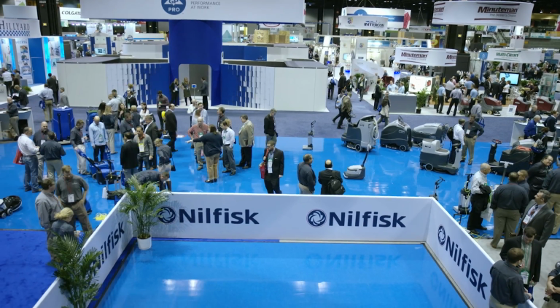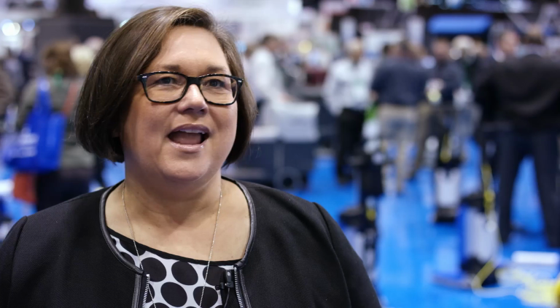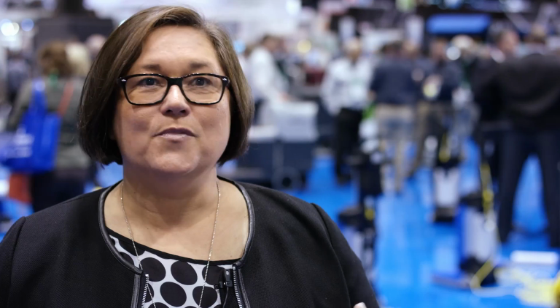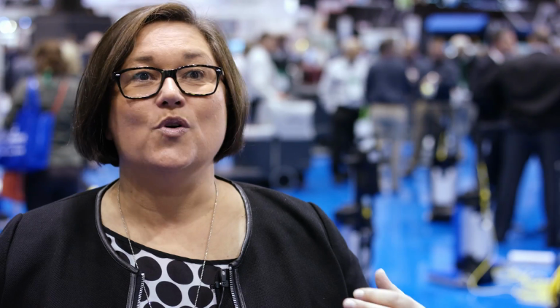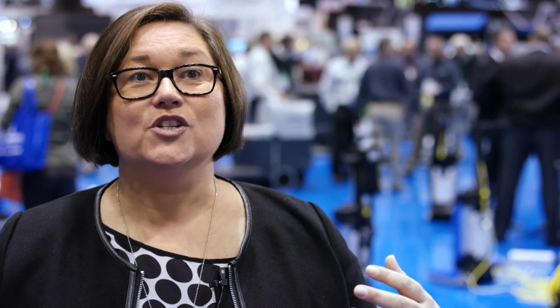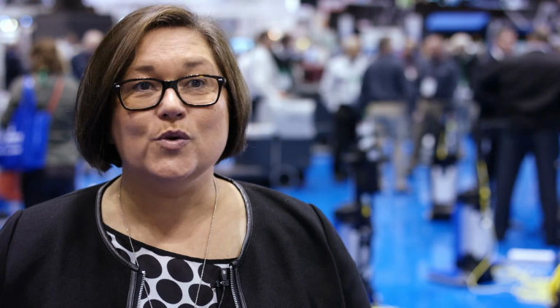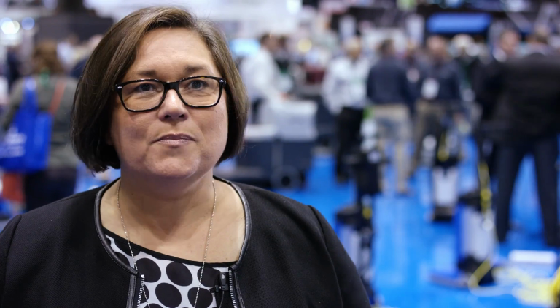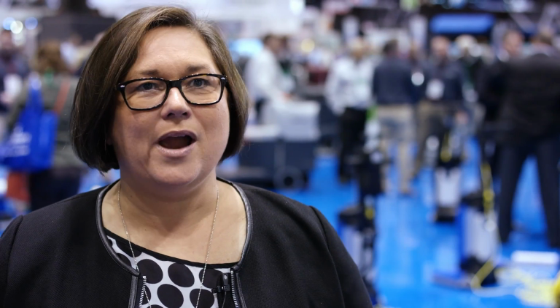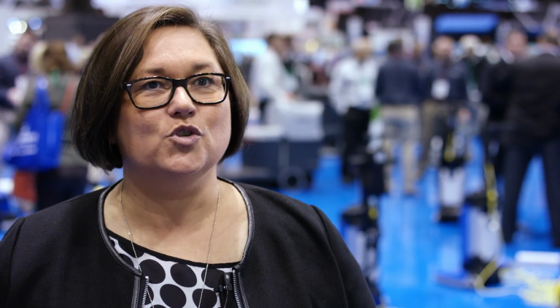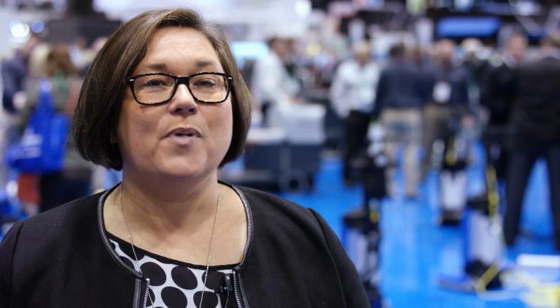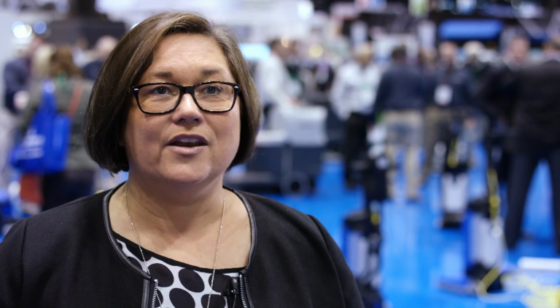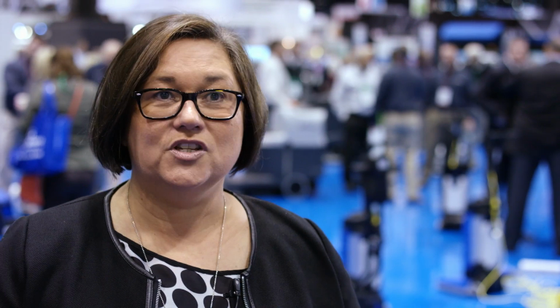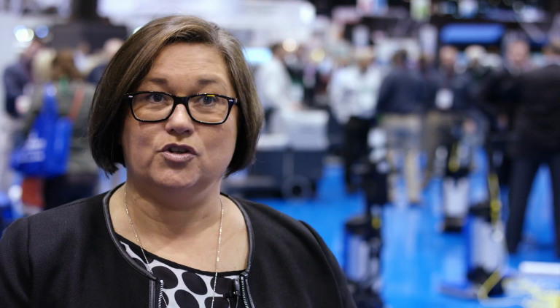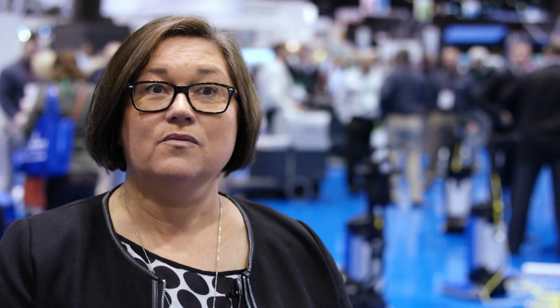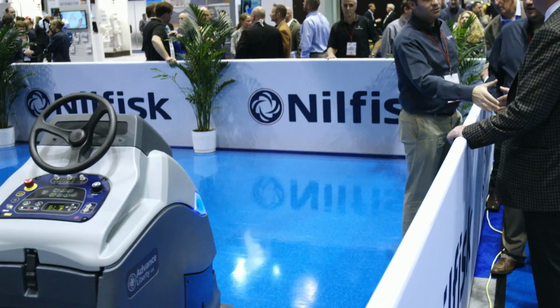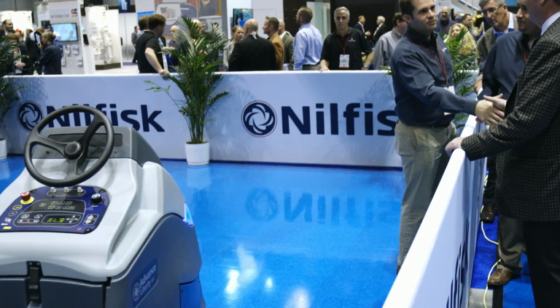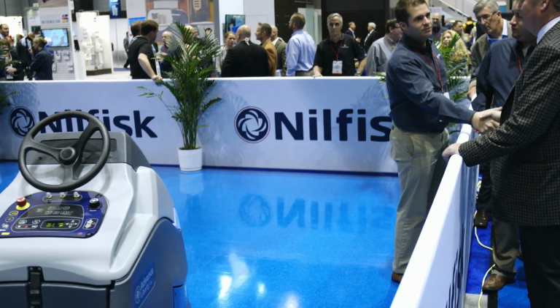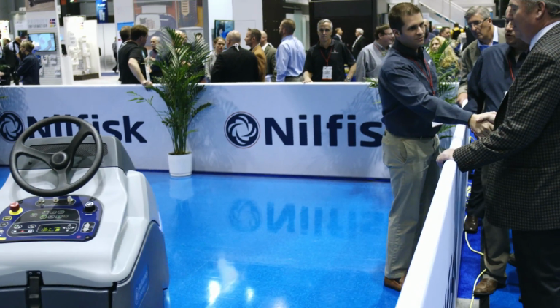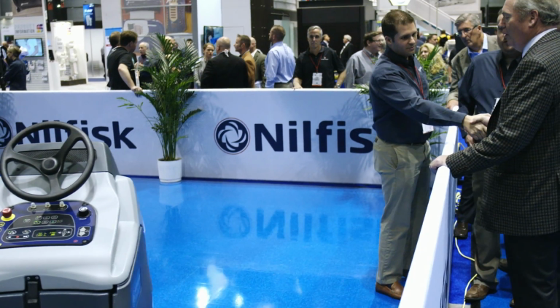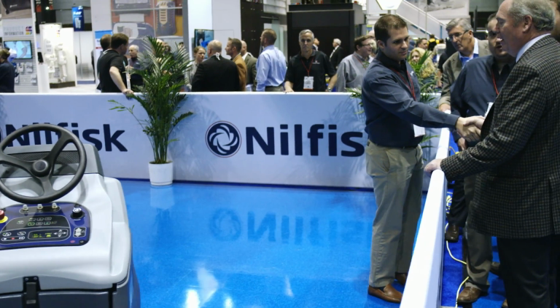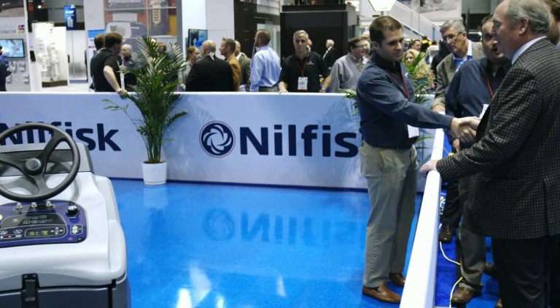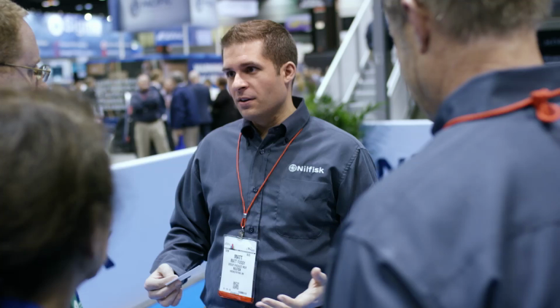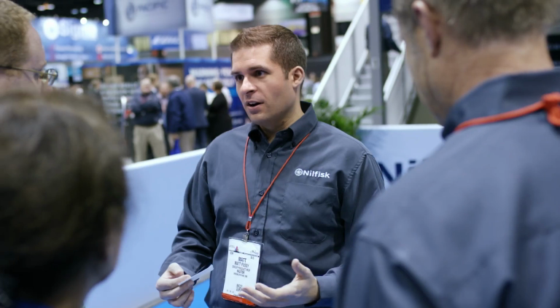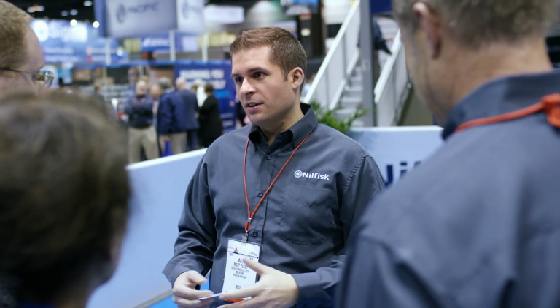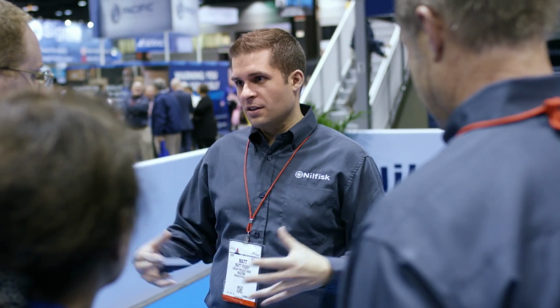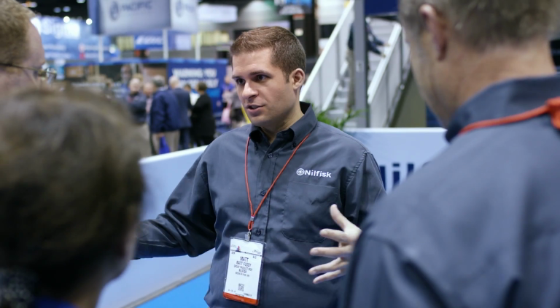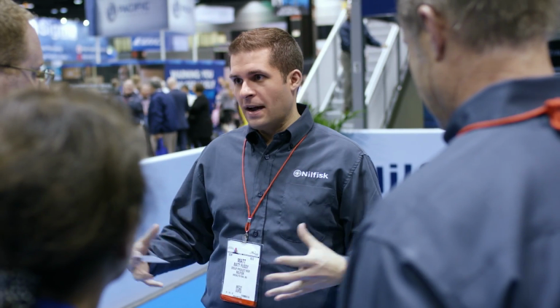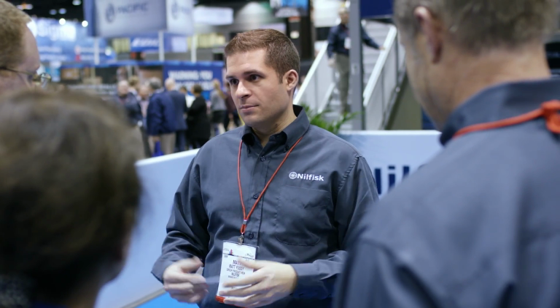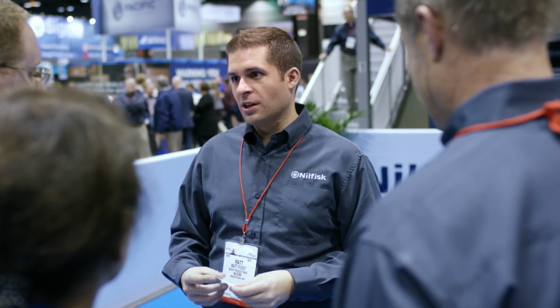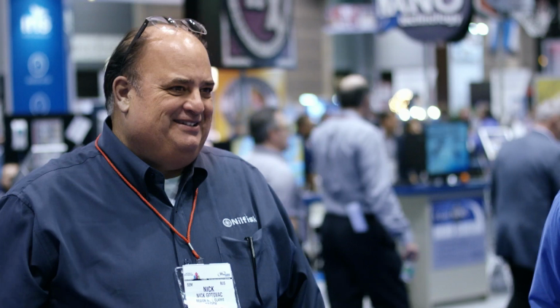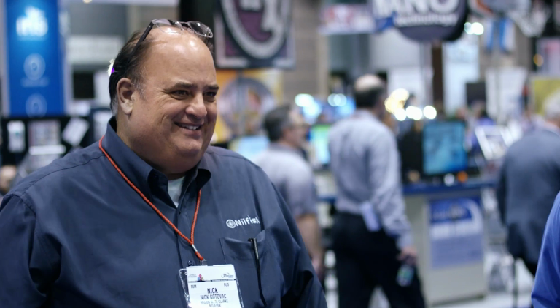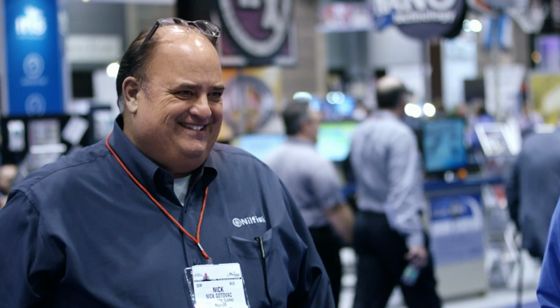I'm of course extremely proud to be part of this journey with all my colleagues at Nilfisk here at ISSA. Good night.